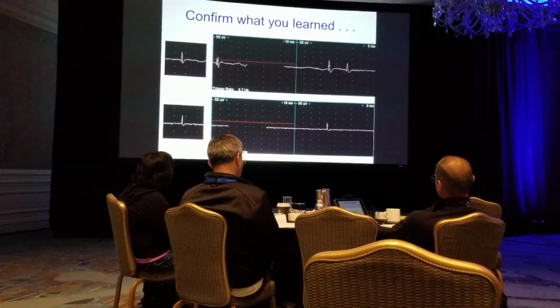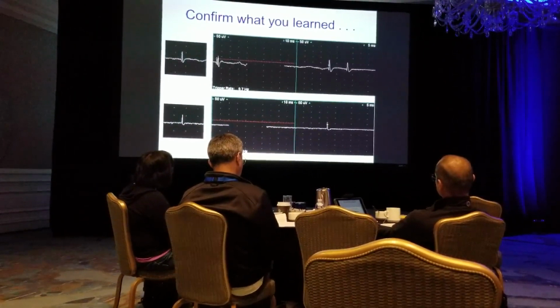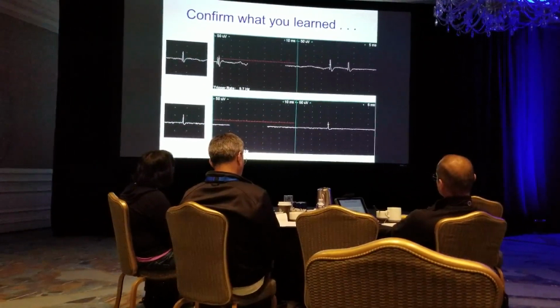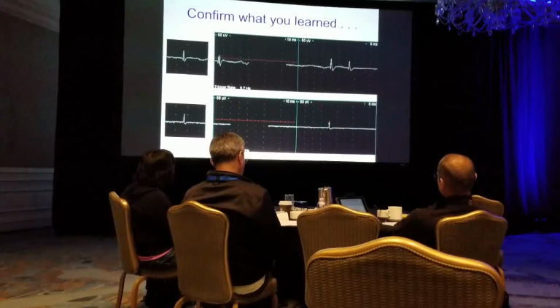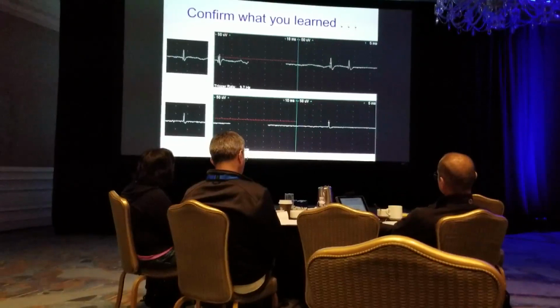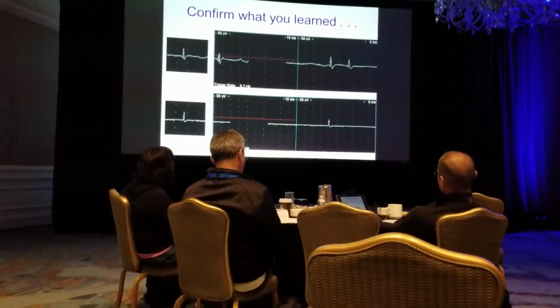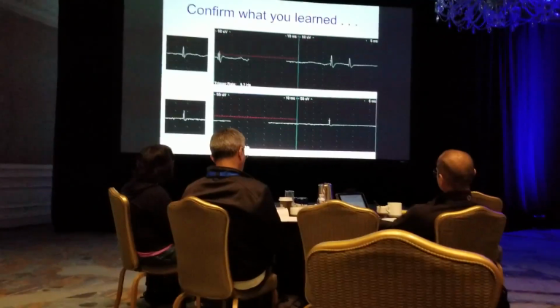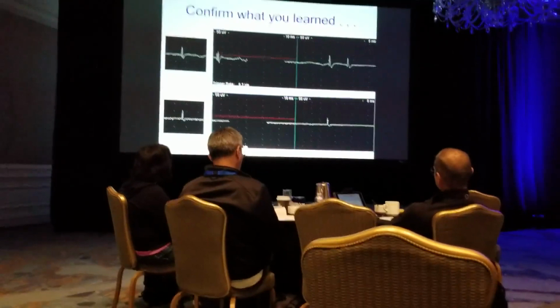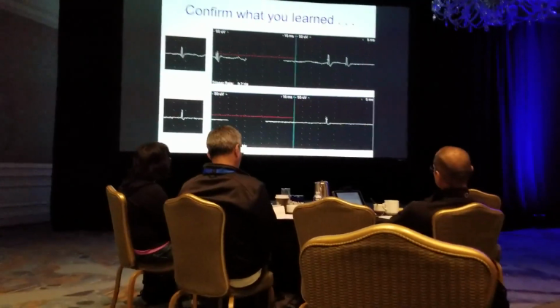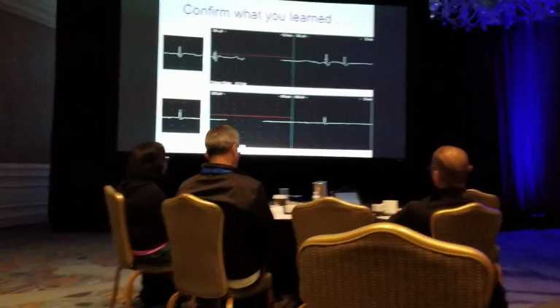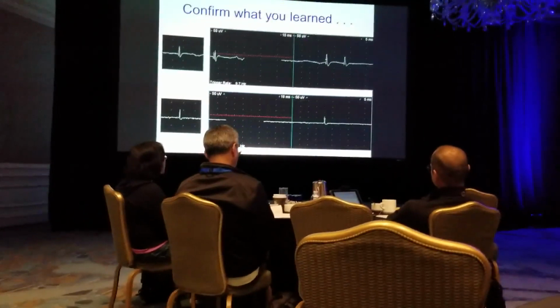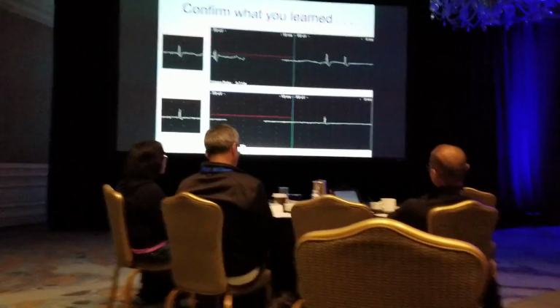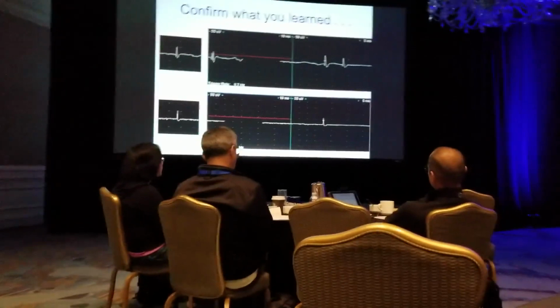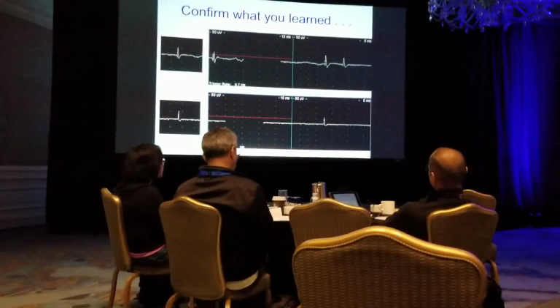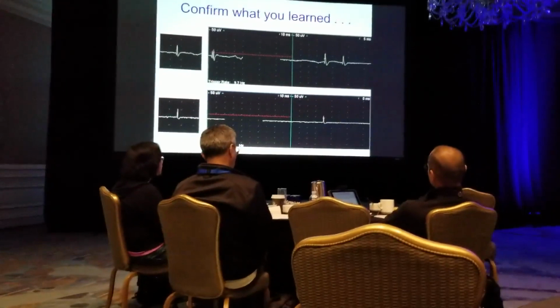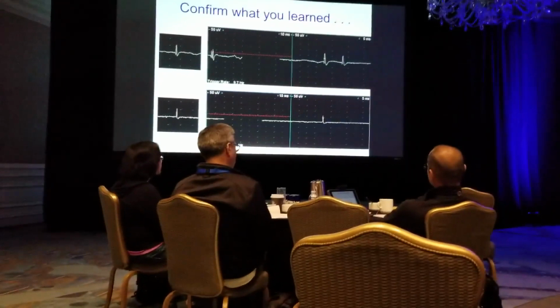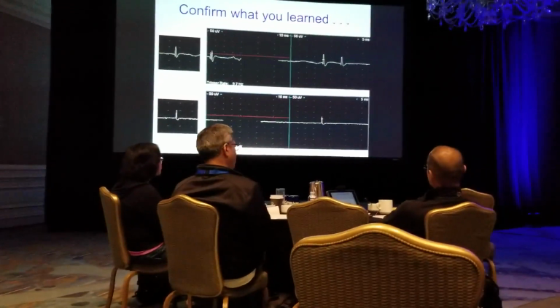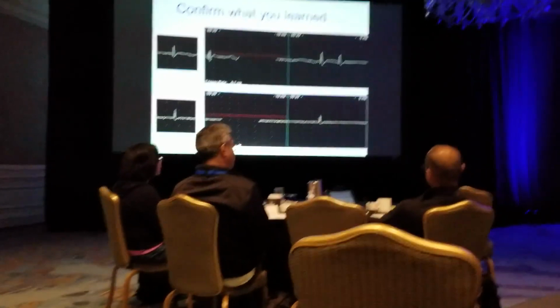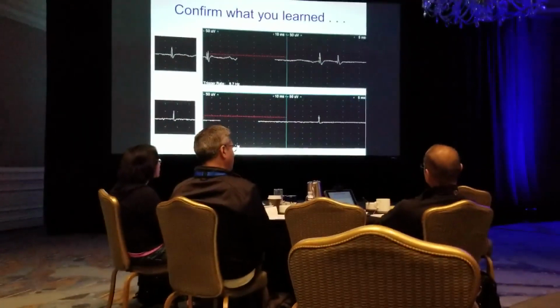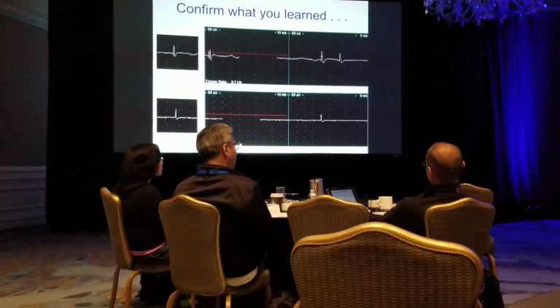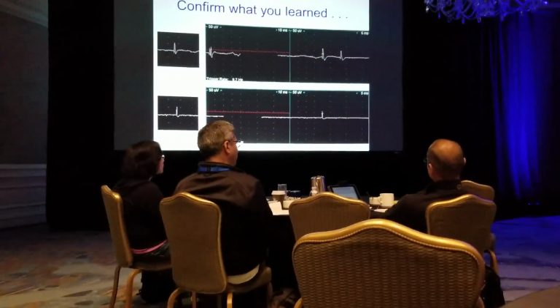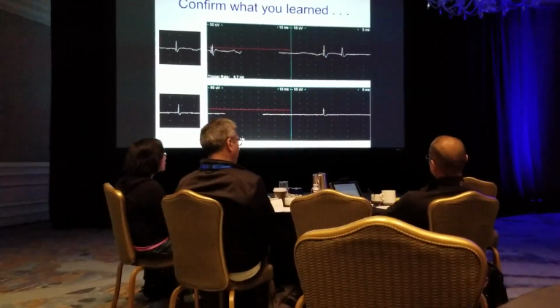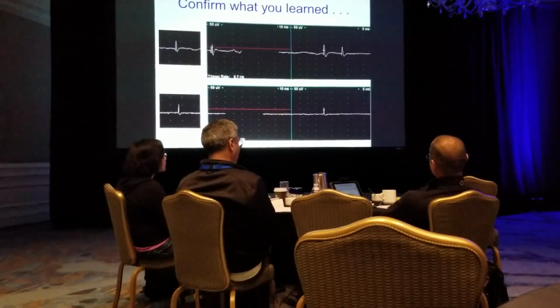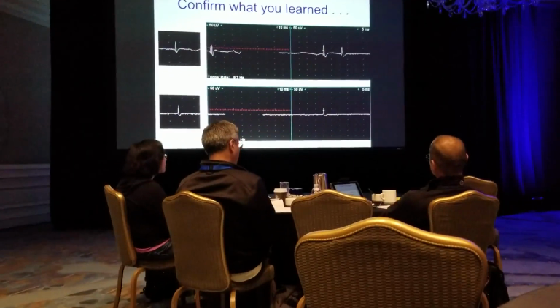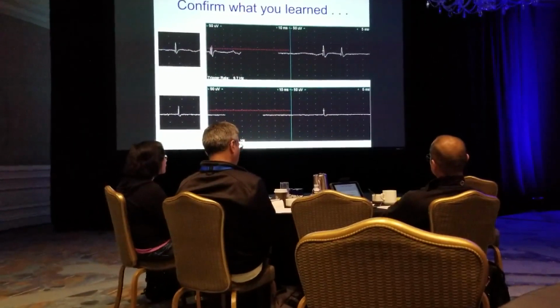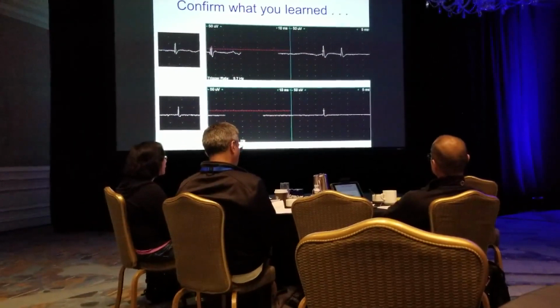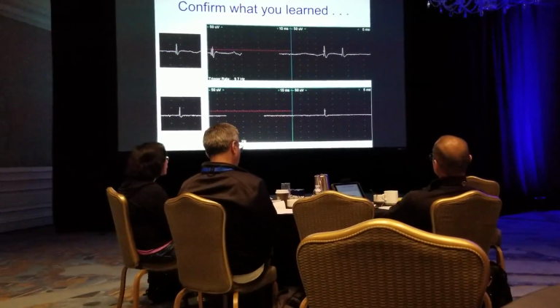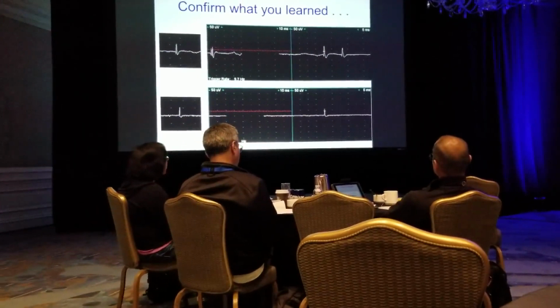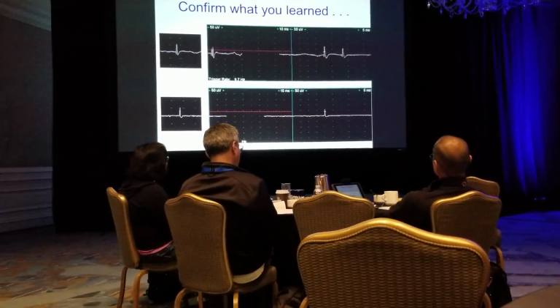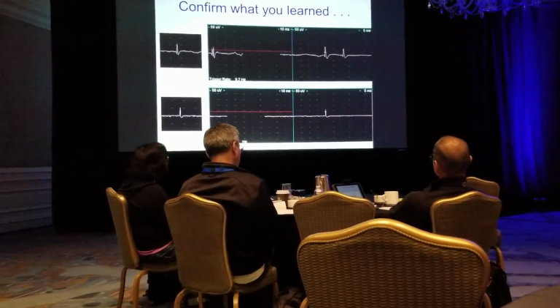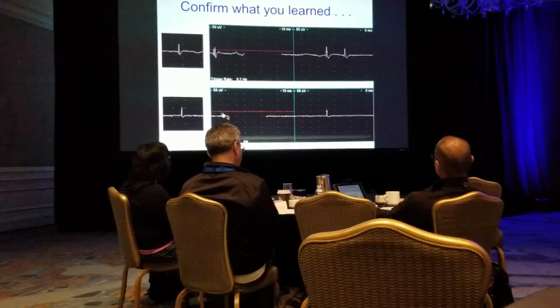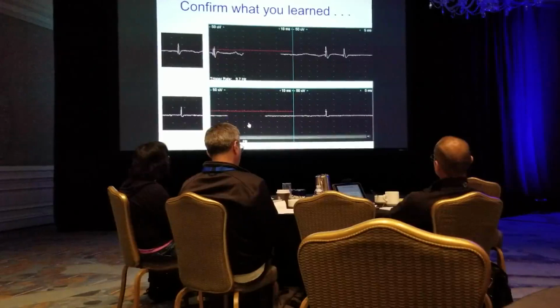What's the firing pattern? Irregular. What is that? End plate spike.